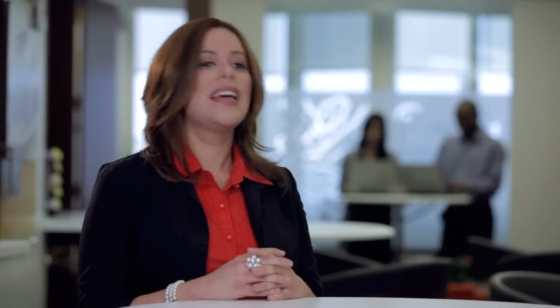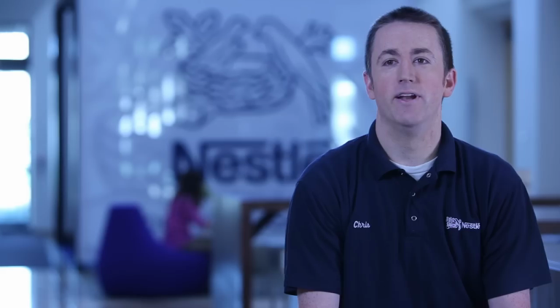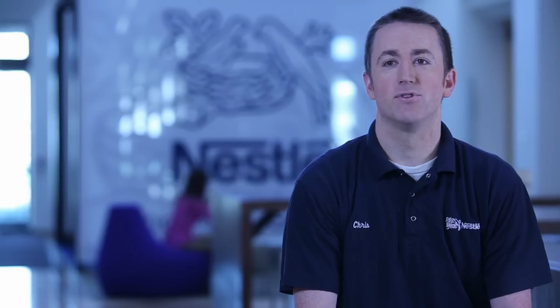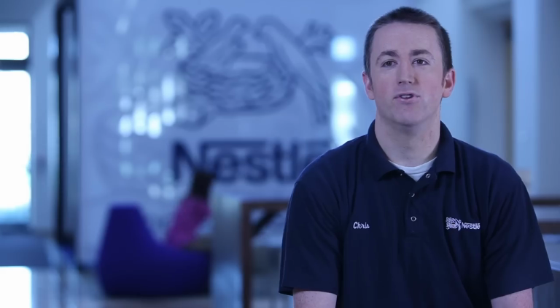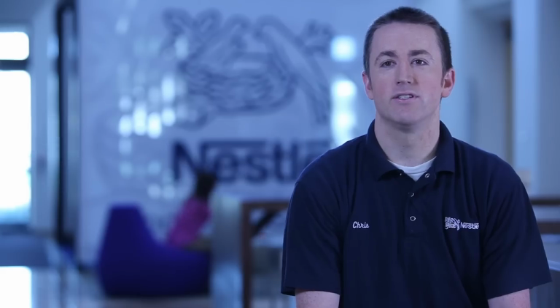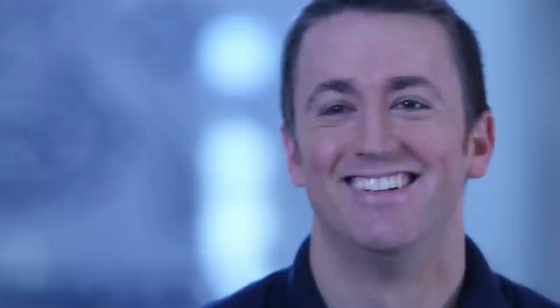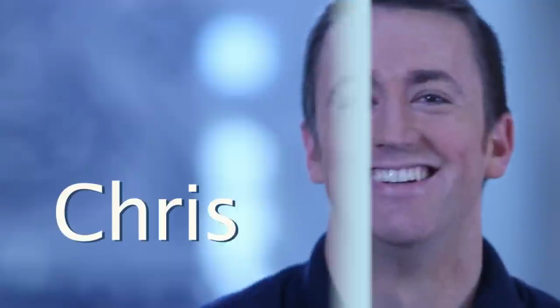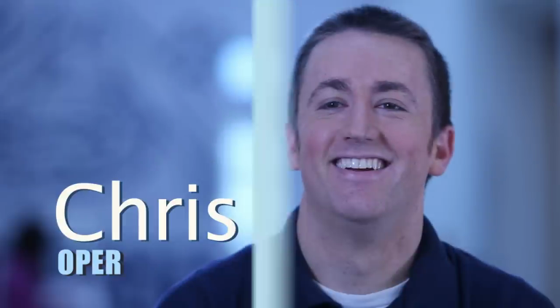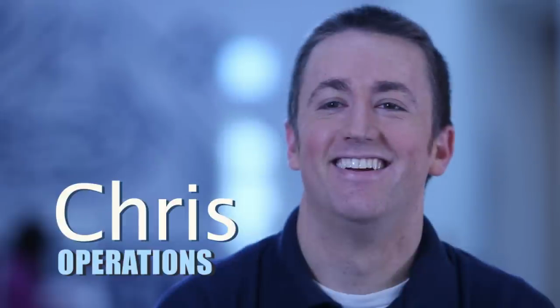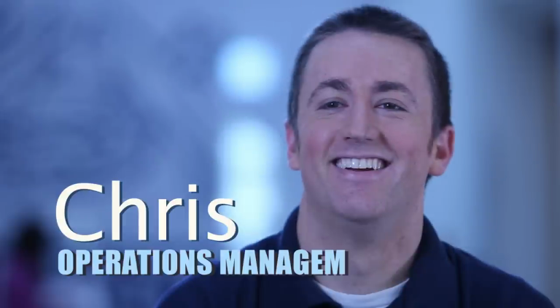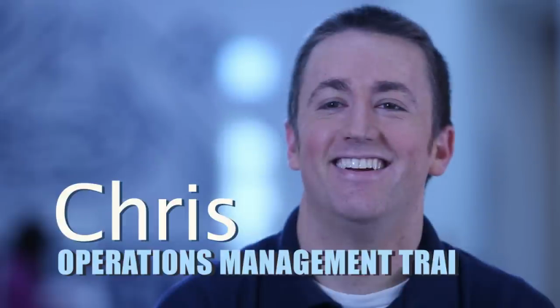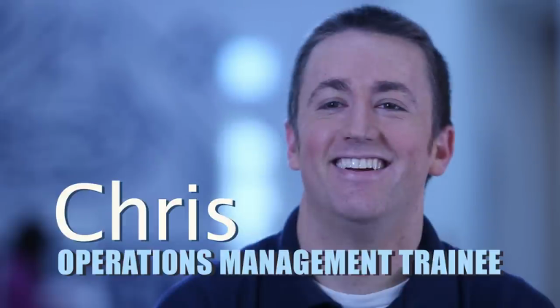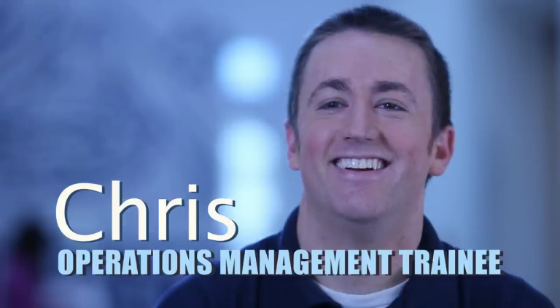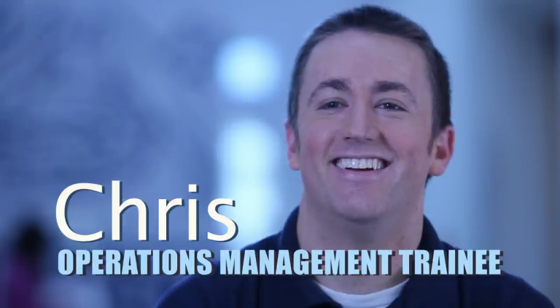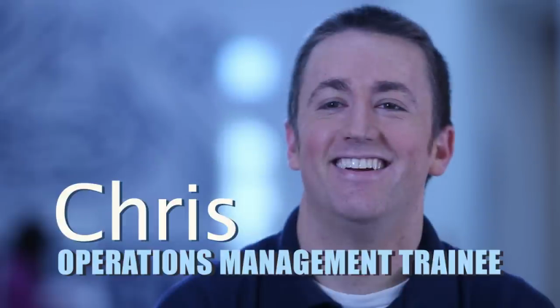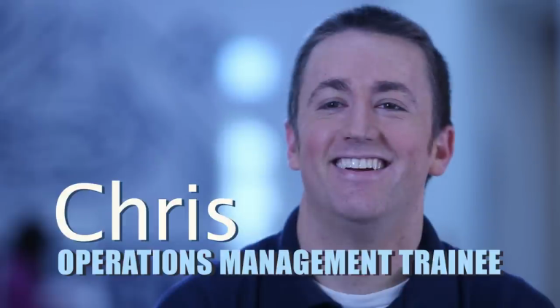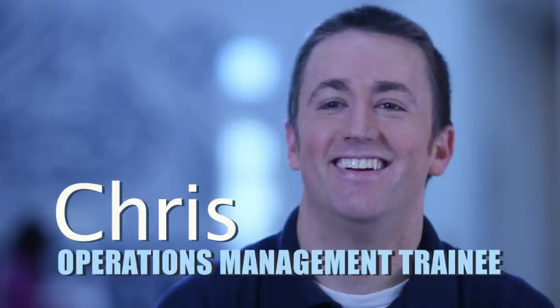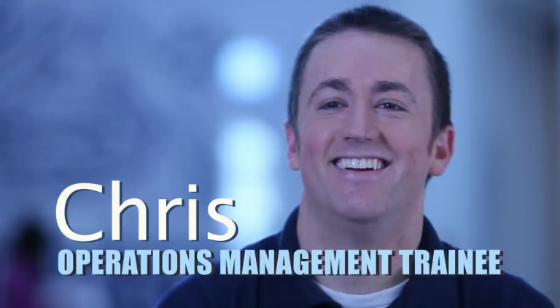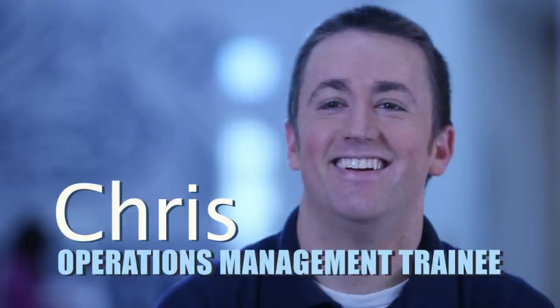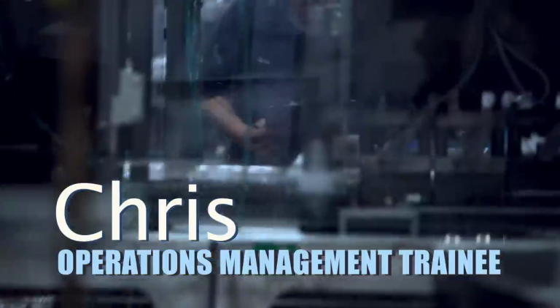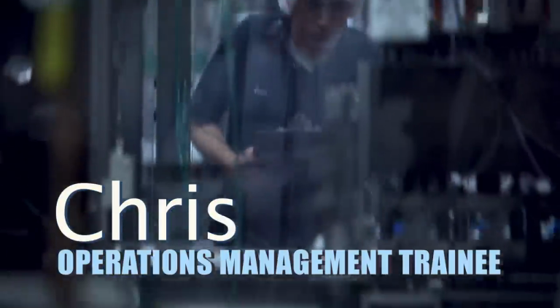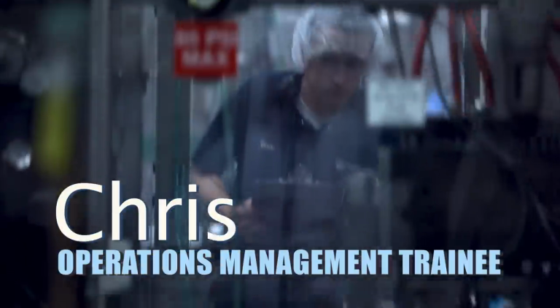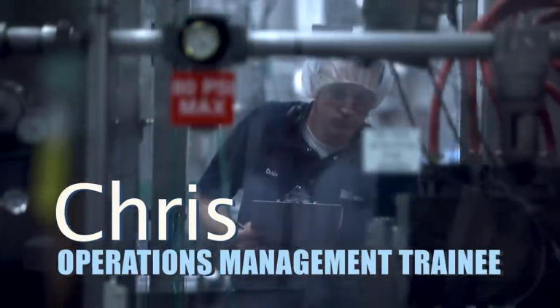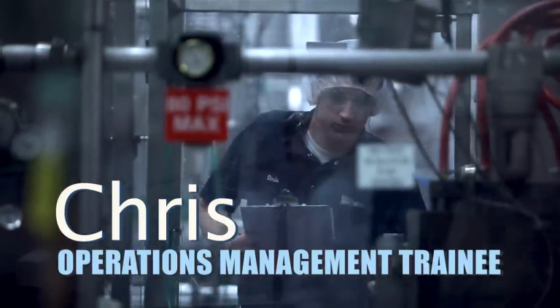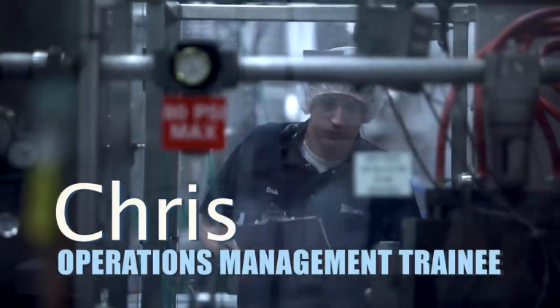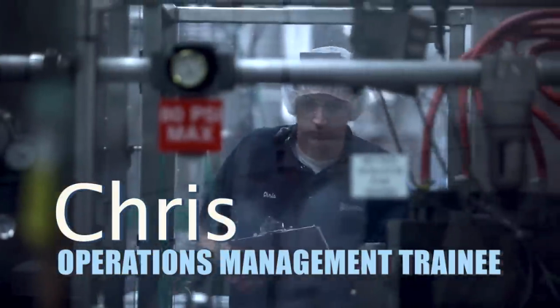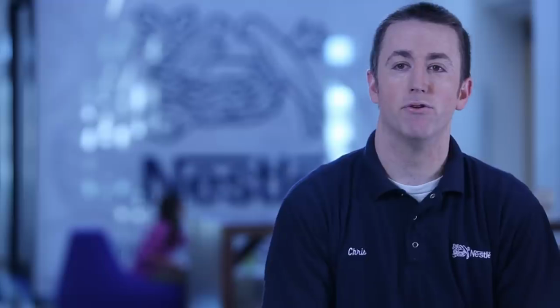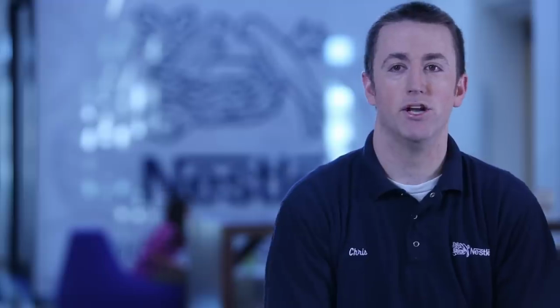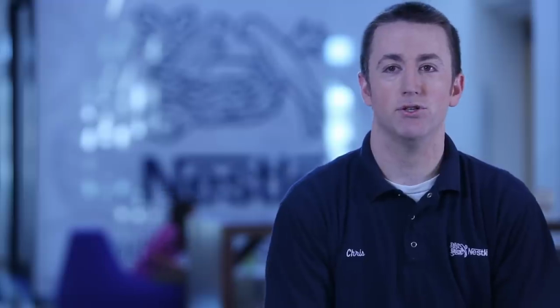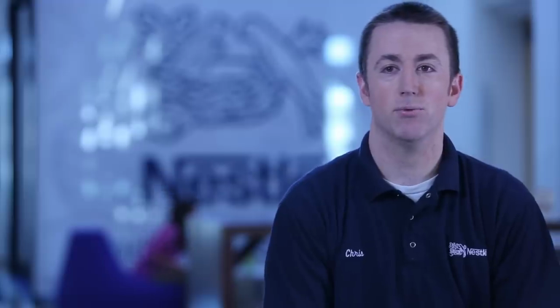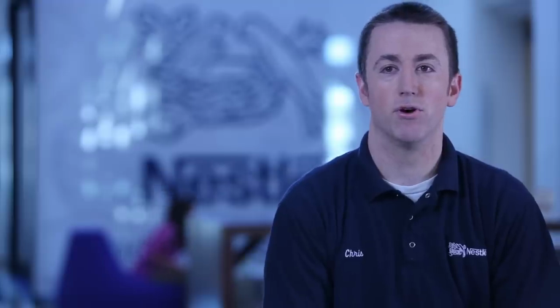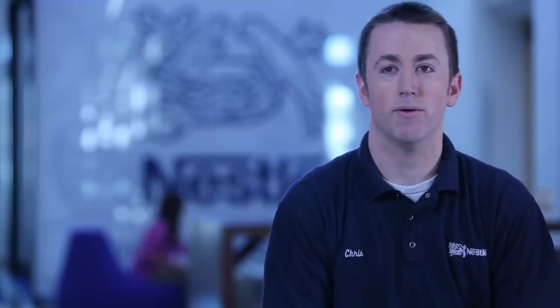My name is Chris. I am an operations management trainee at Nestle. It's a five-year, three-rotational program.